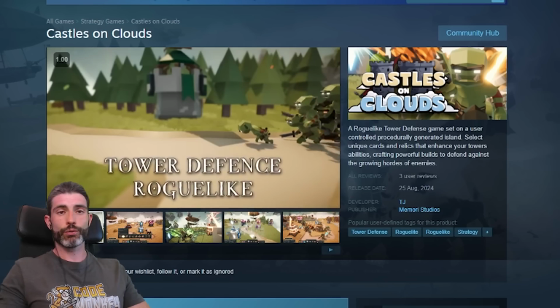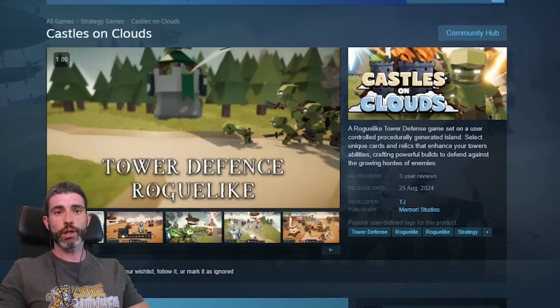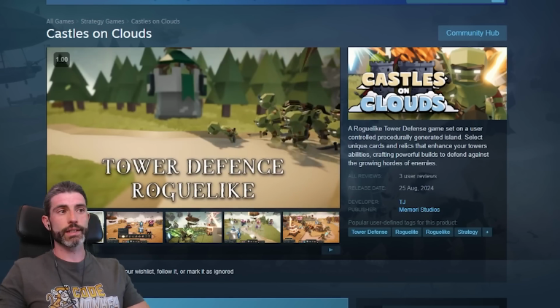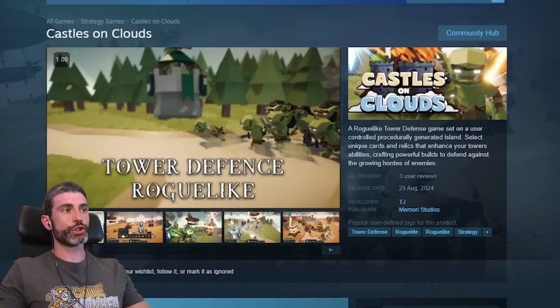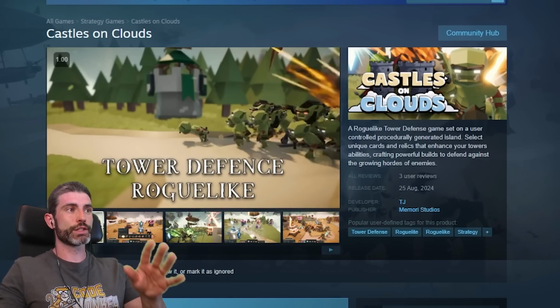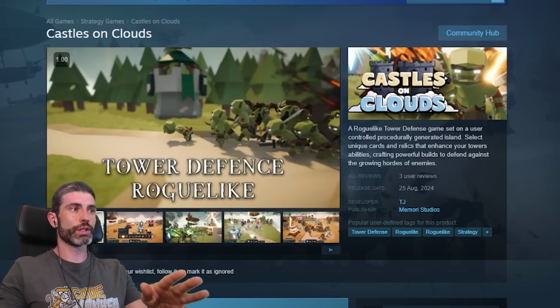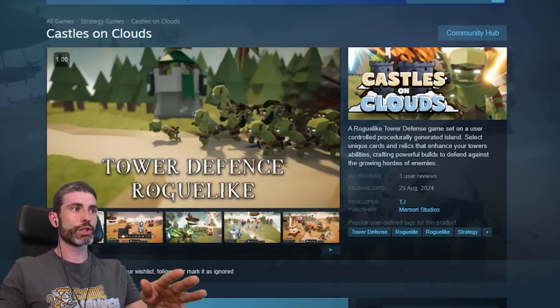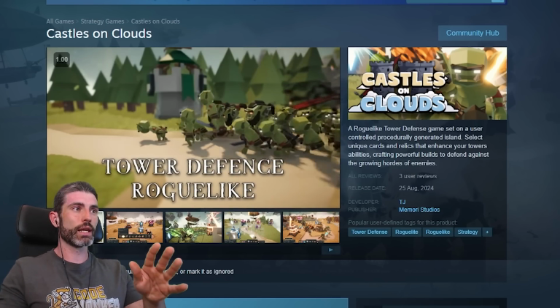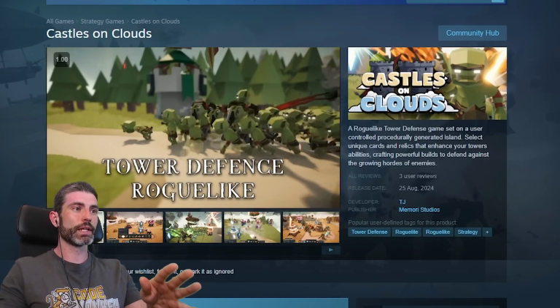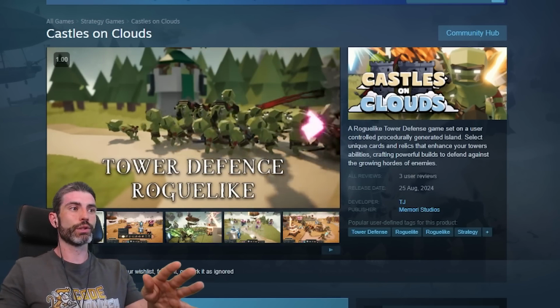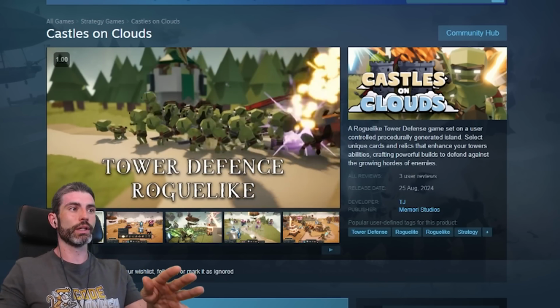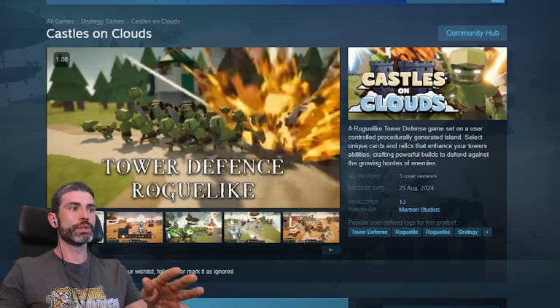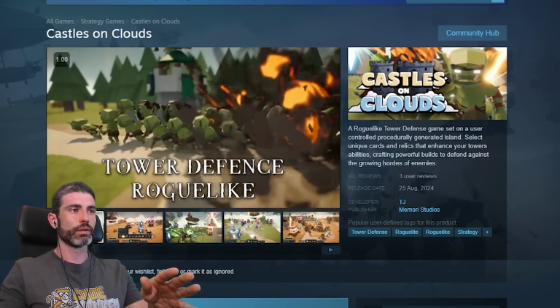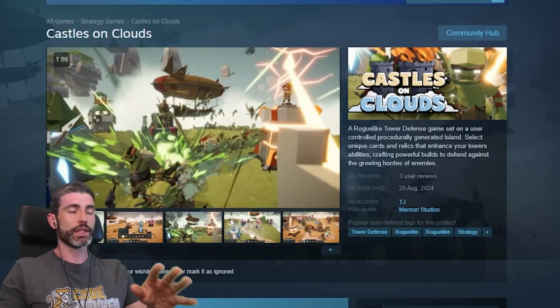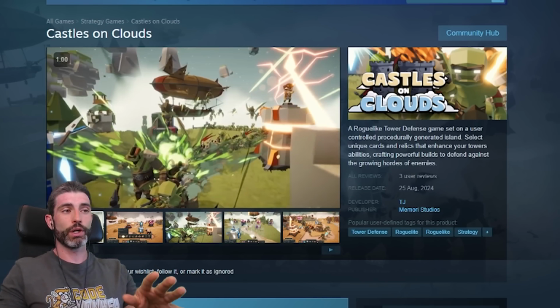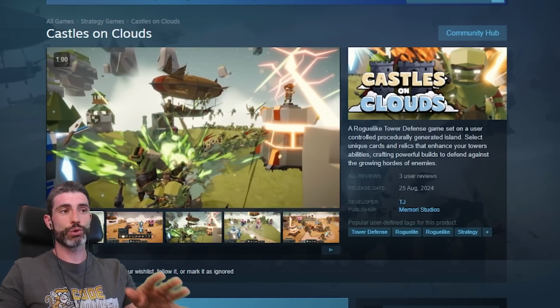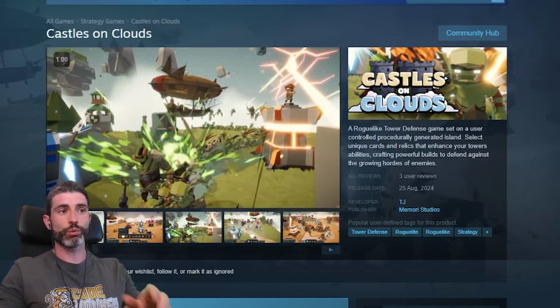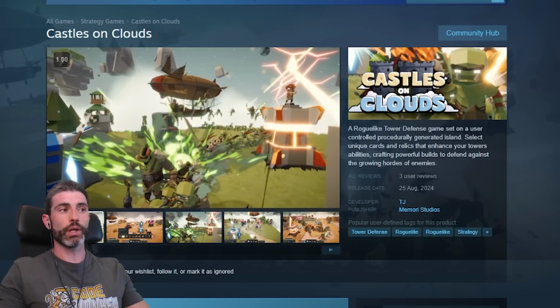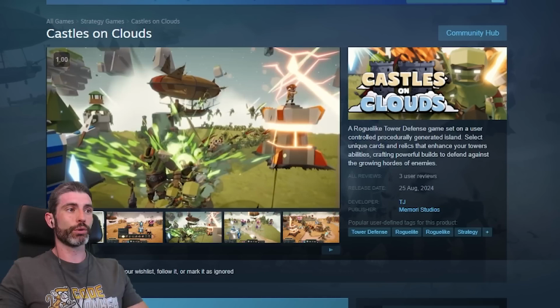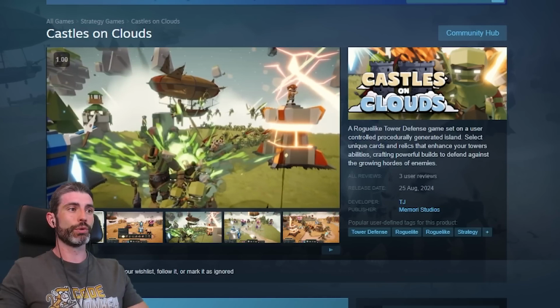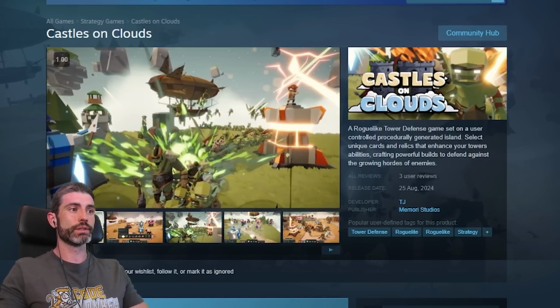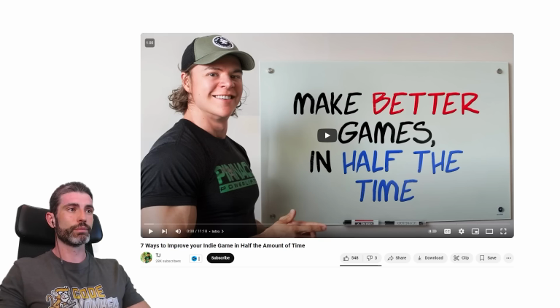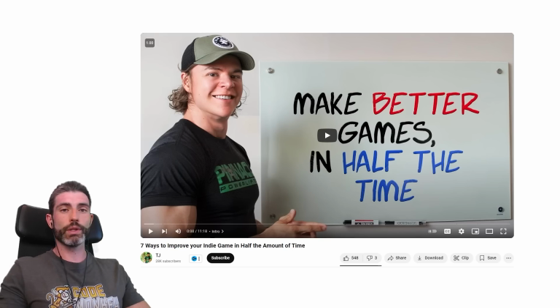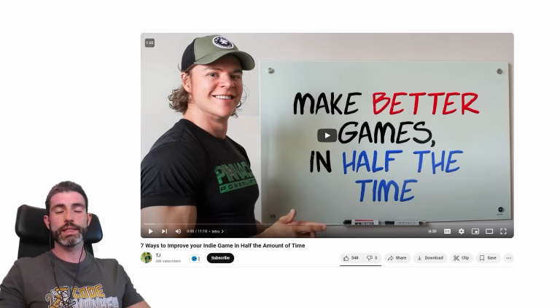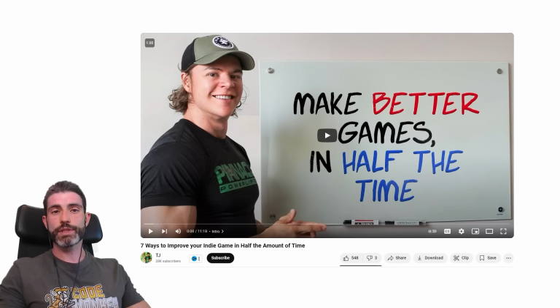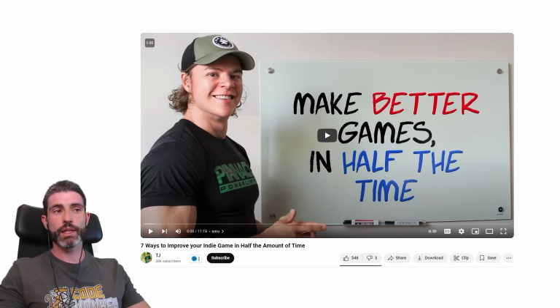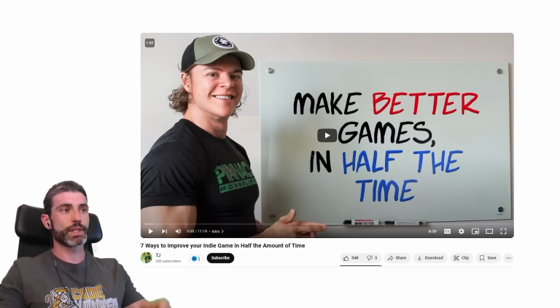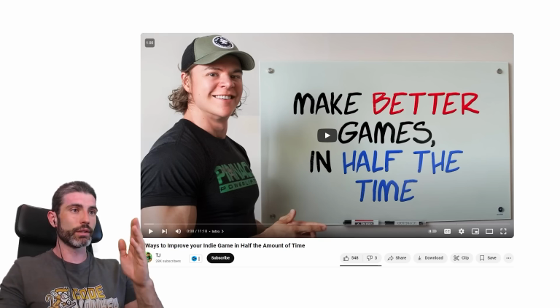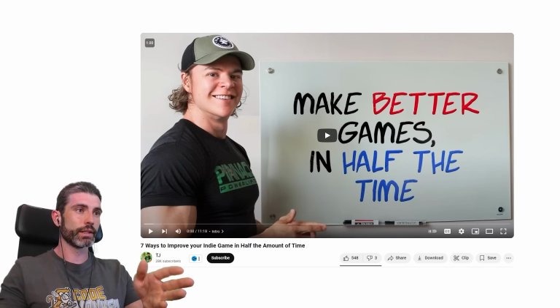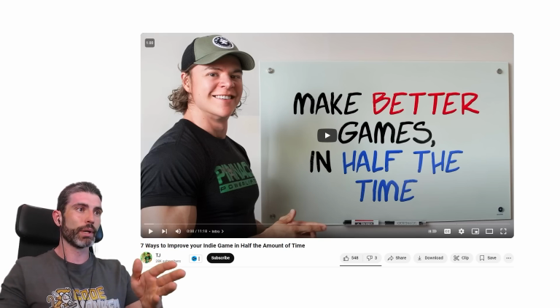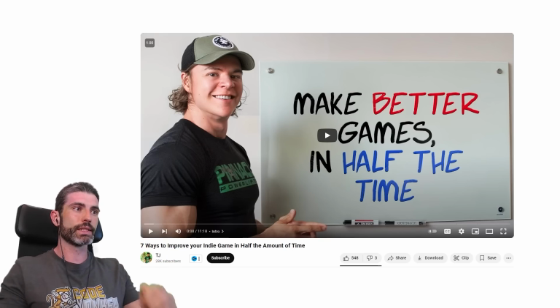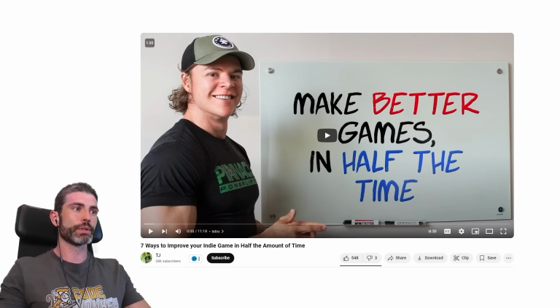For context, CJ has just launched his game, Cousins on Clouds. It's a very interesting roguelike tower defense. So let's see some 7 tips that you learned in the past 6 months.